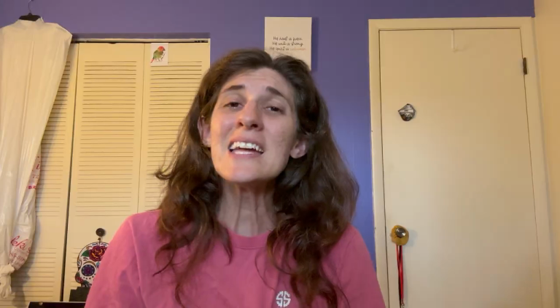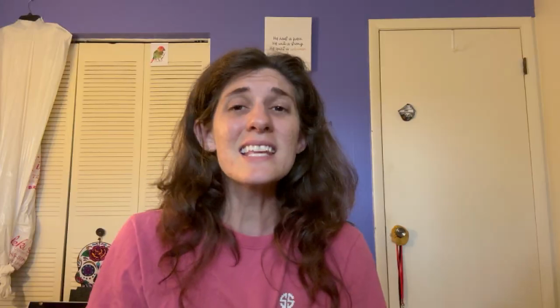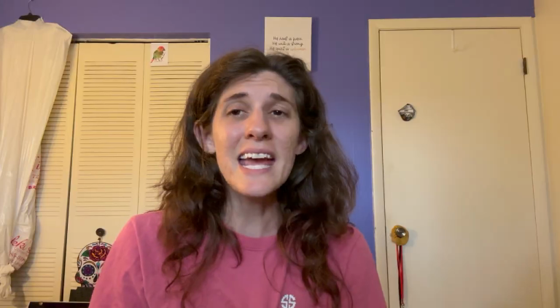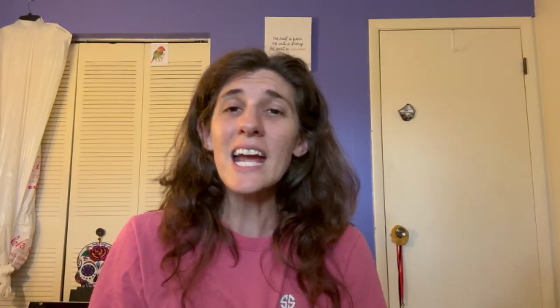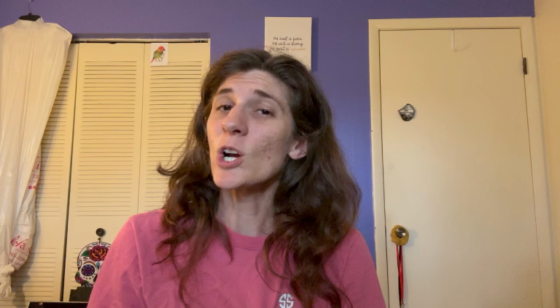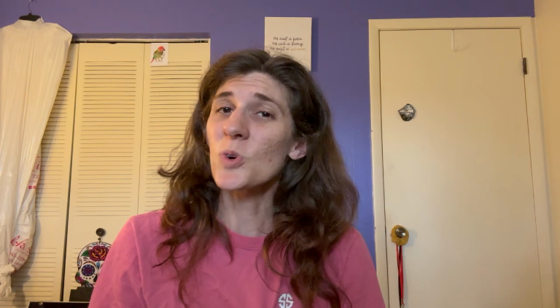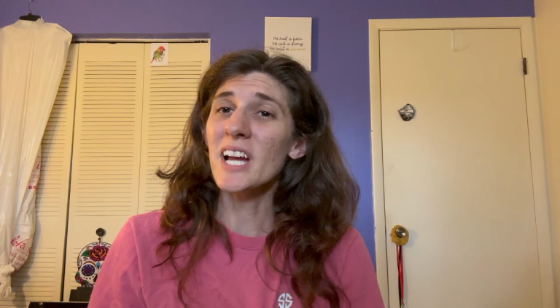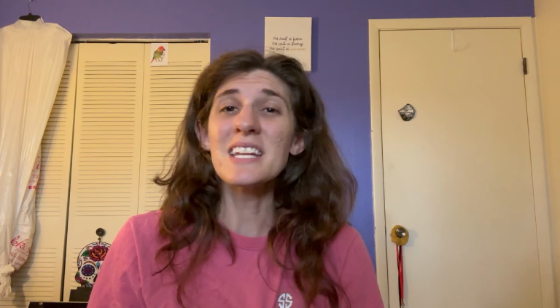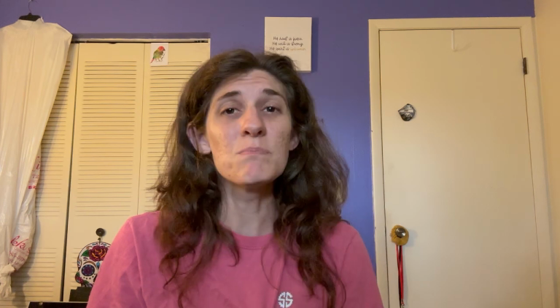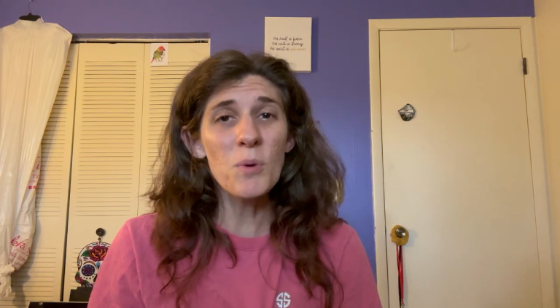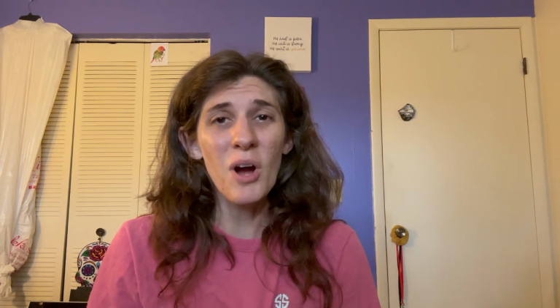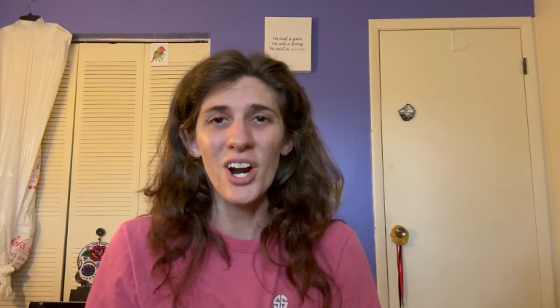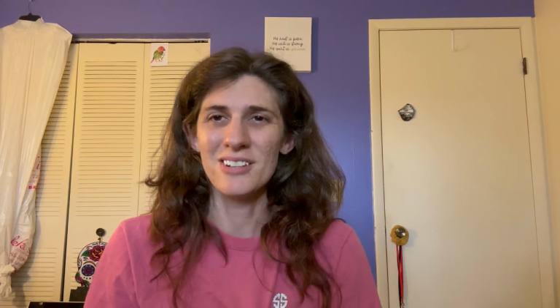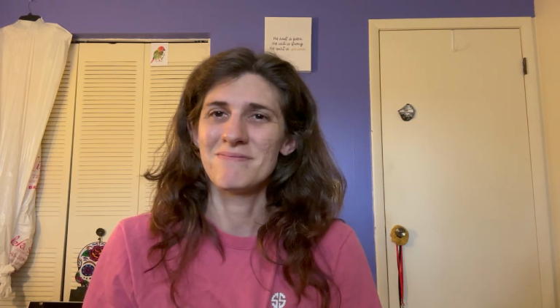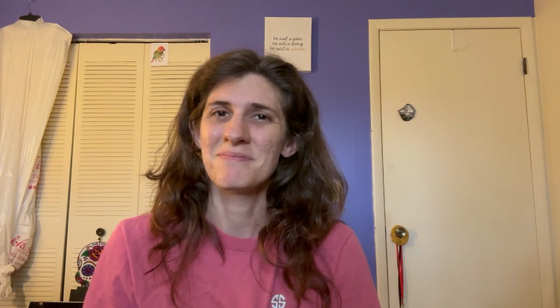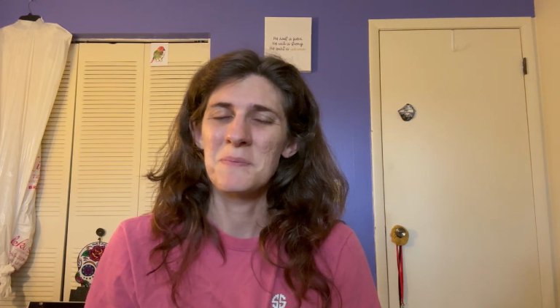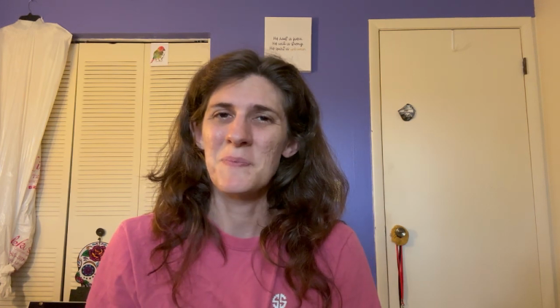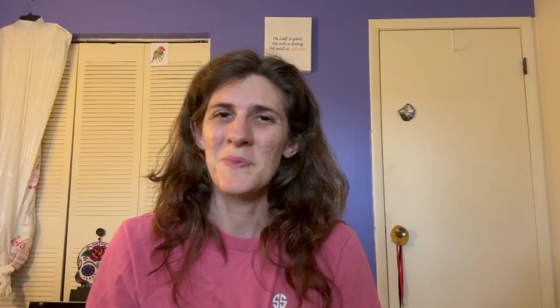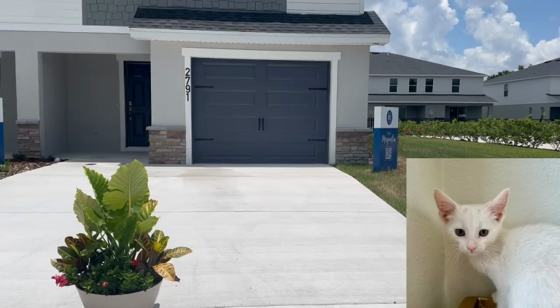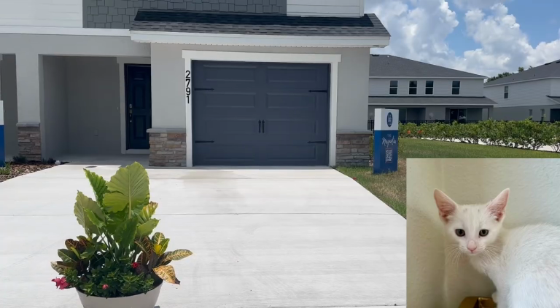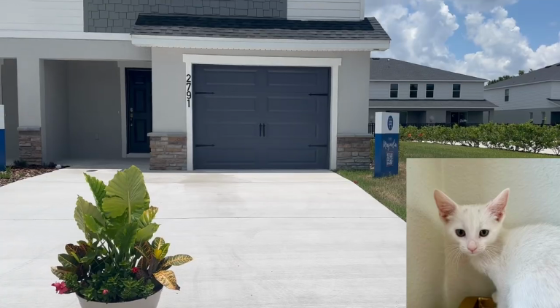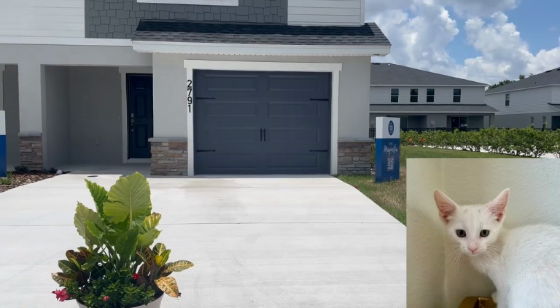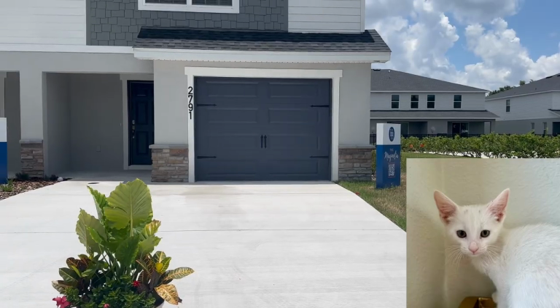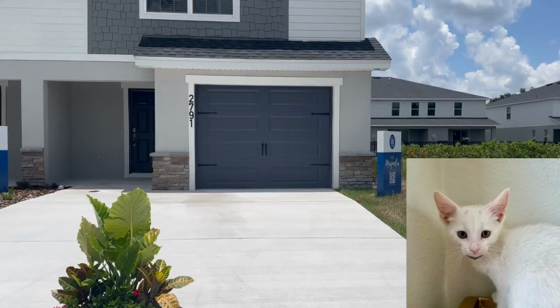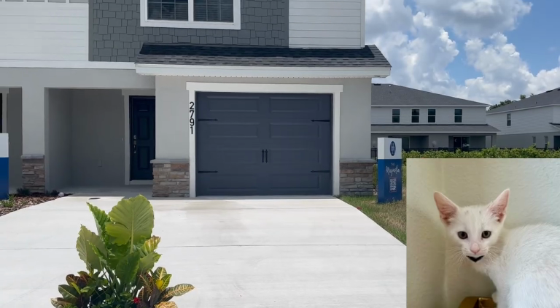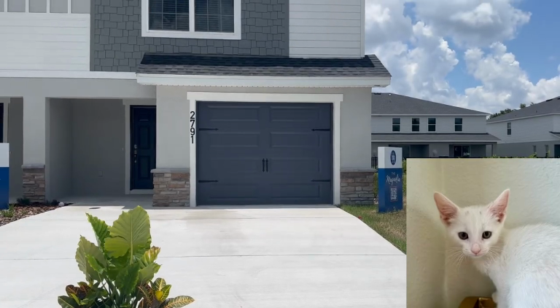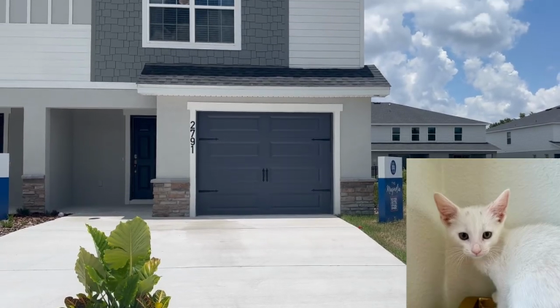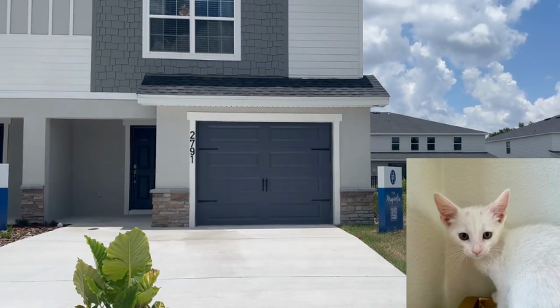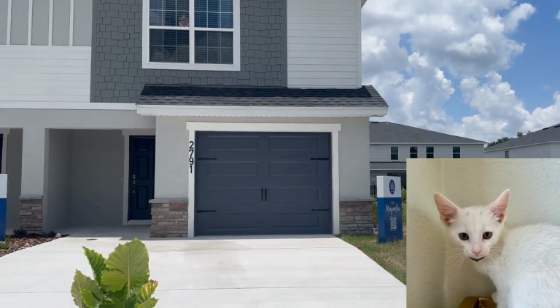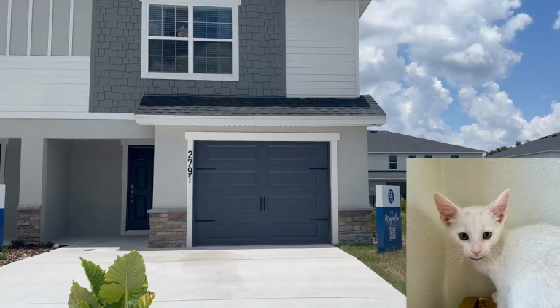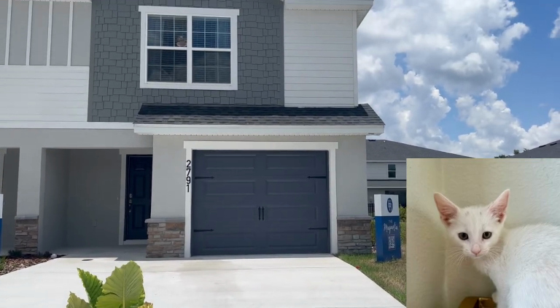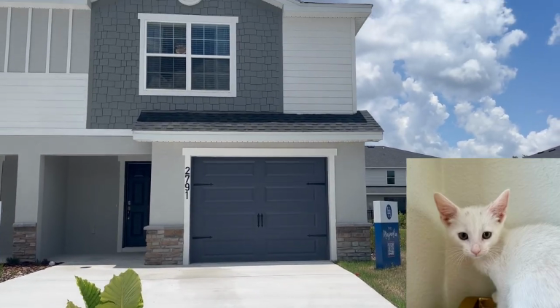Today our tour guide is Mopar. Hi, I'm Mopar.